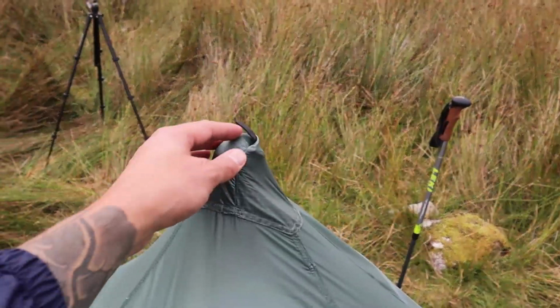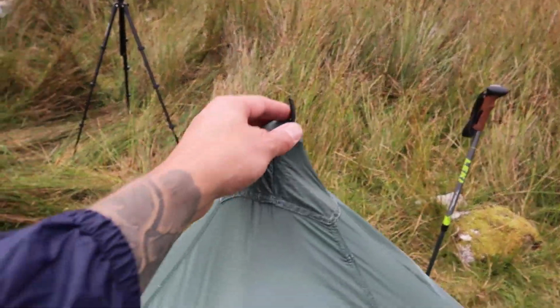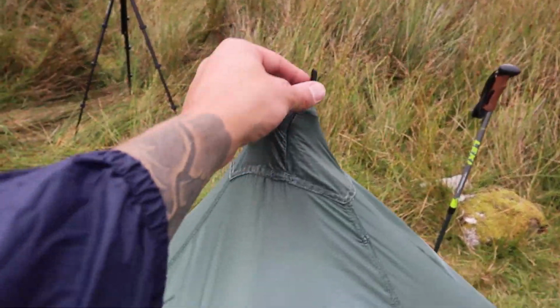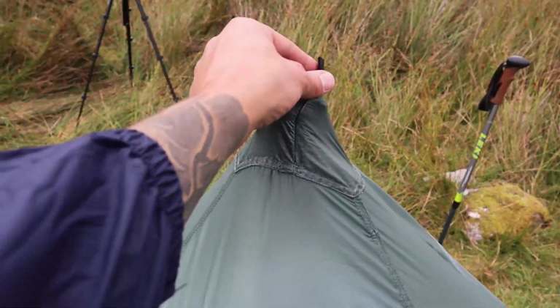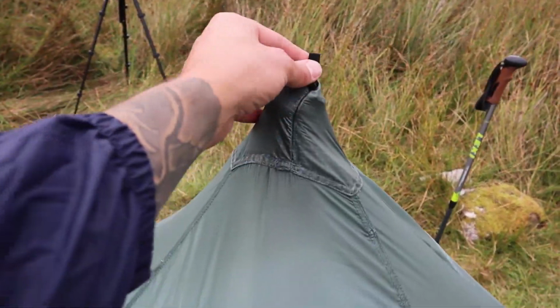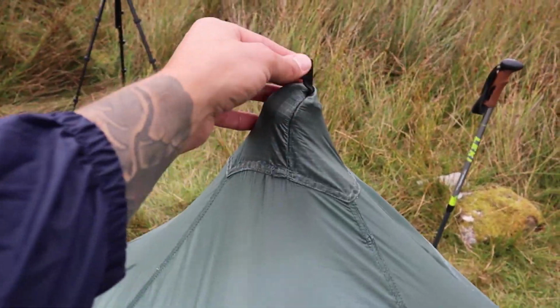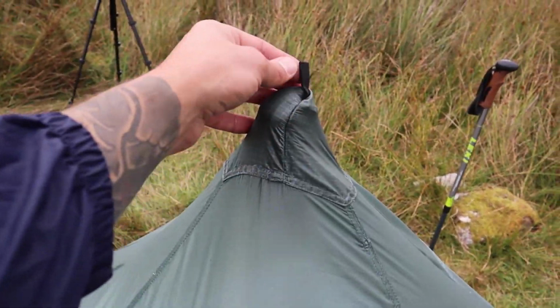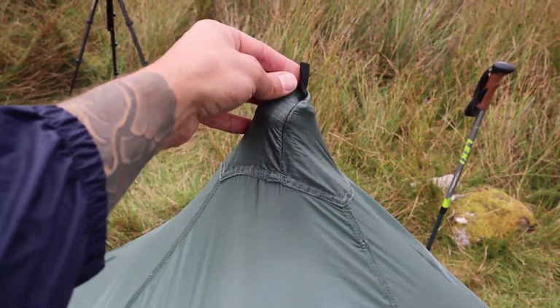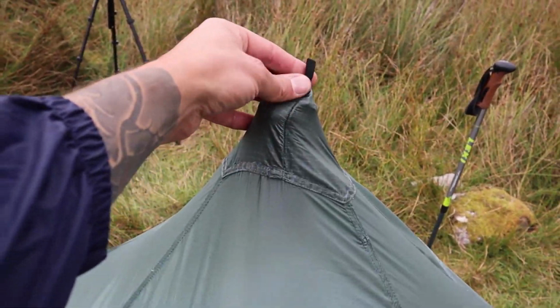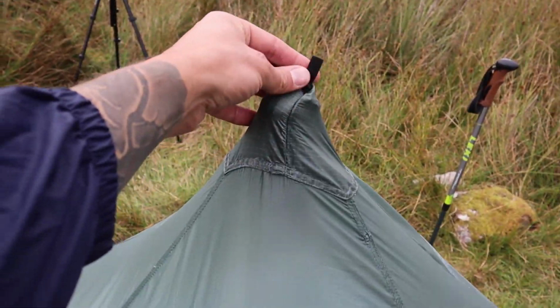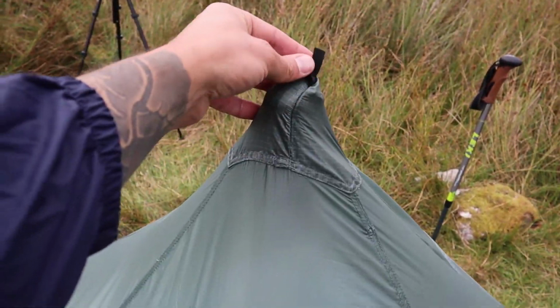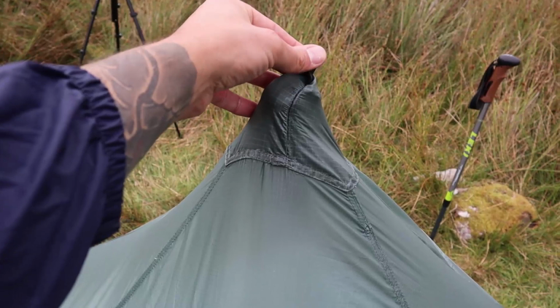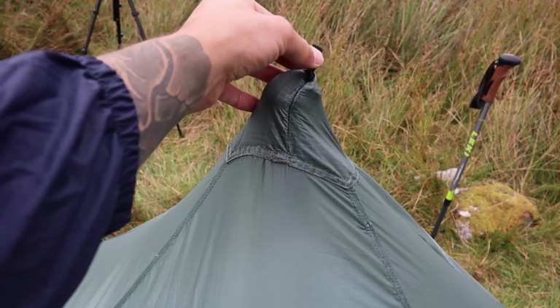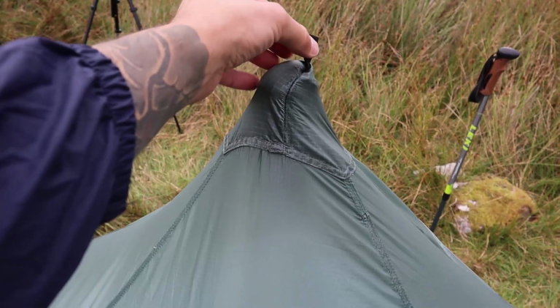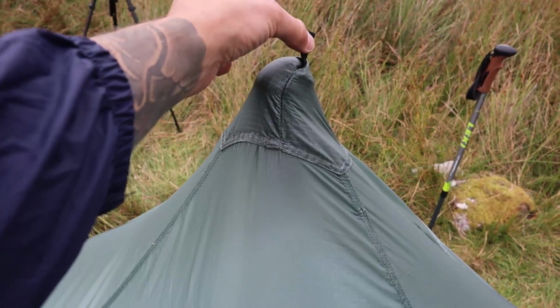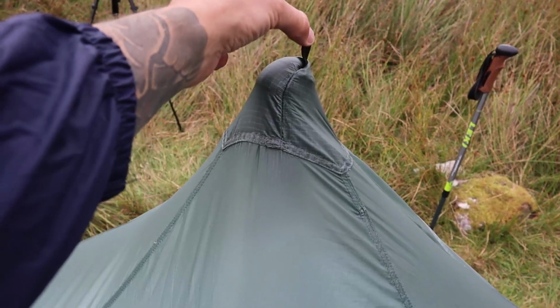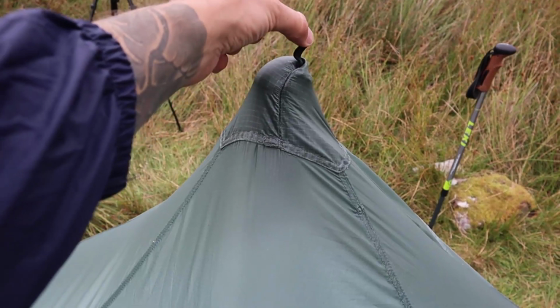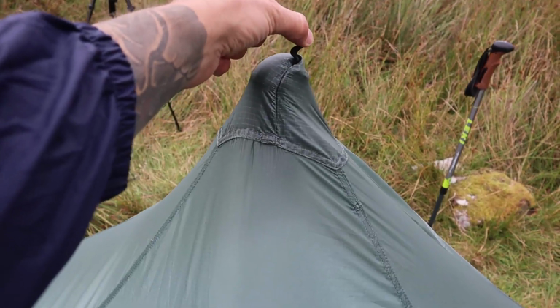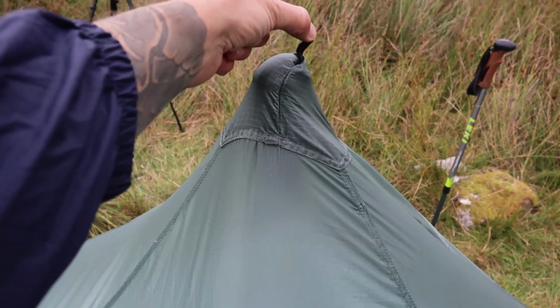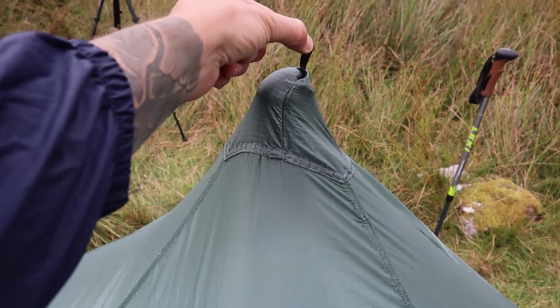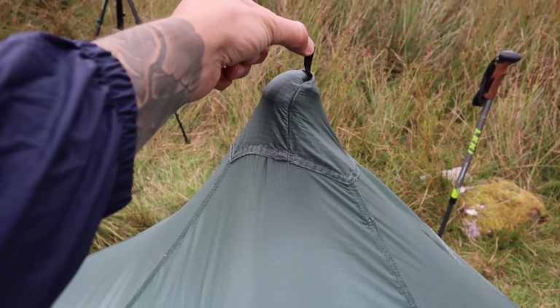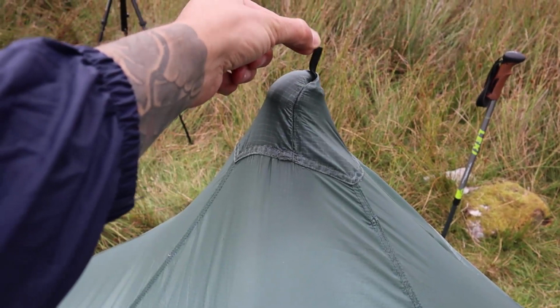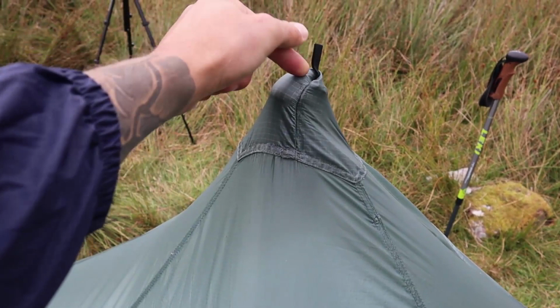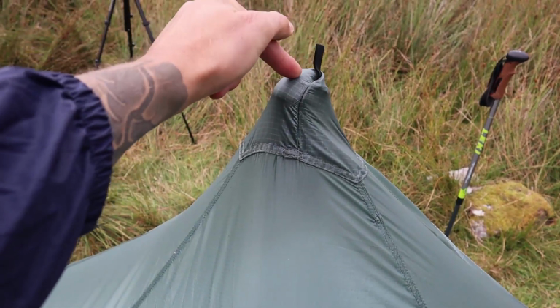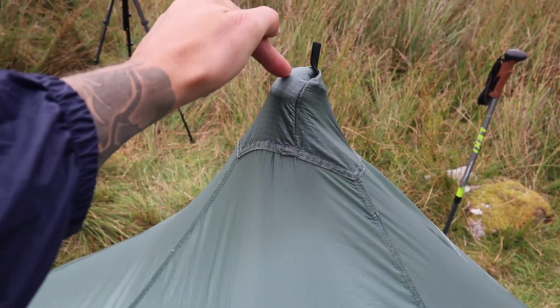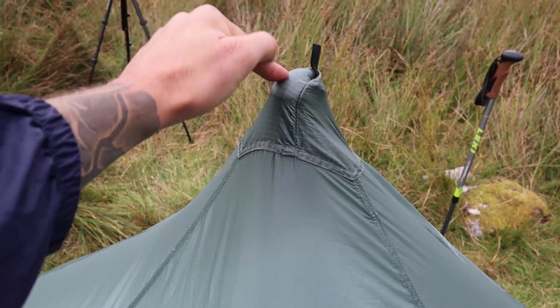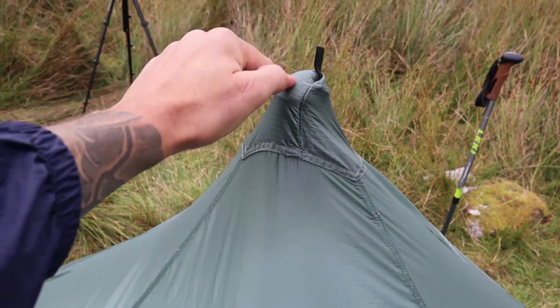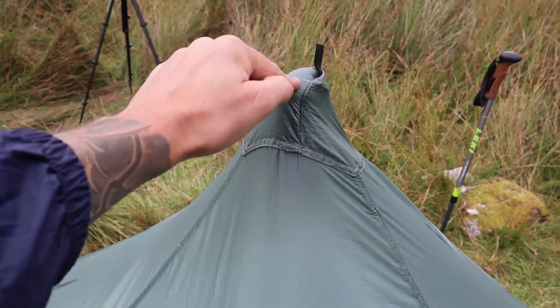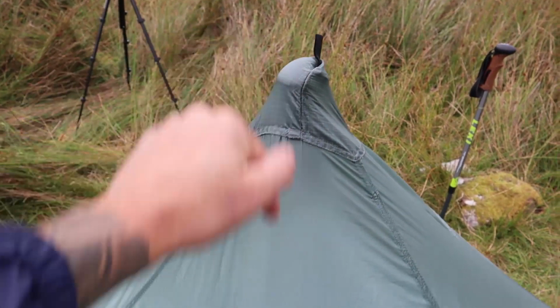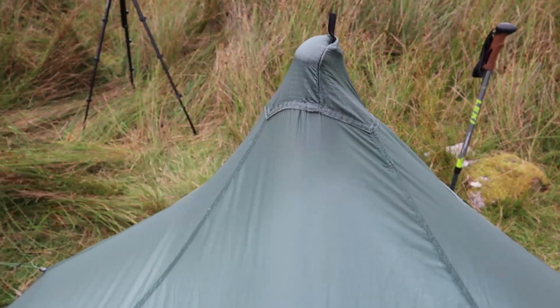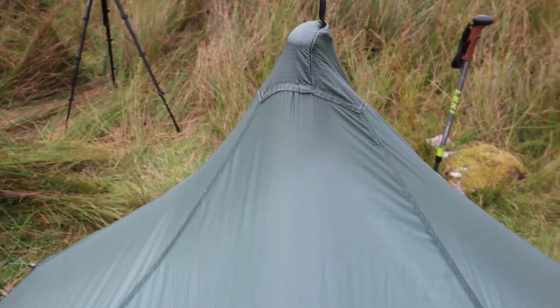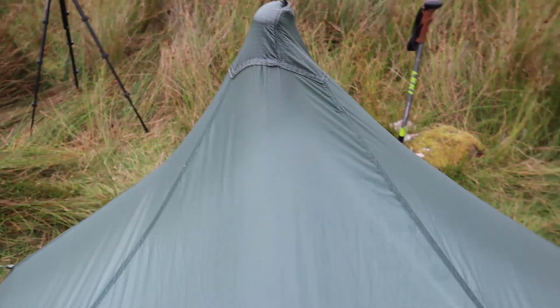It comes with a tab at the top in case you want to tie it off to a tree, so you lose the need for the pole.